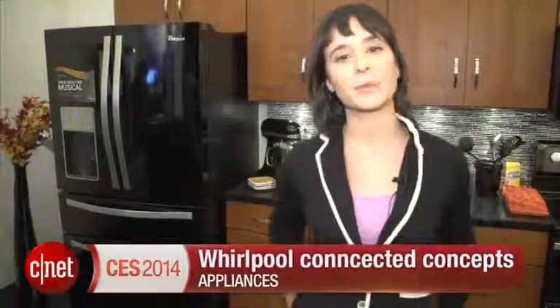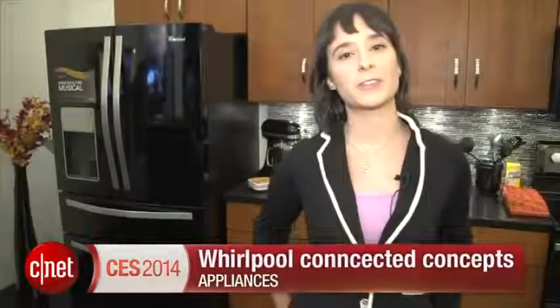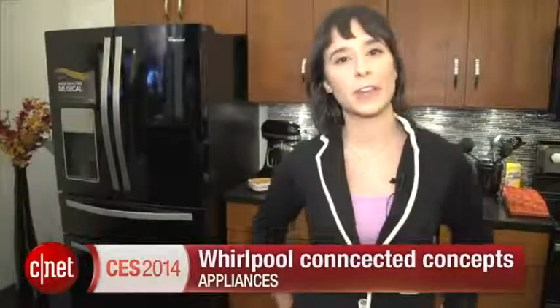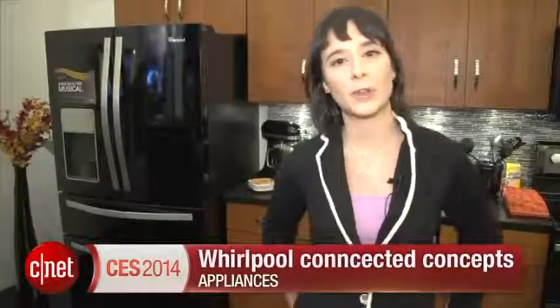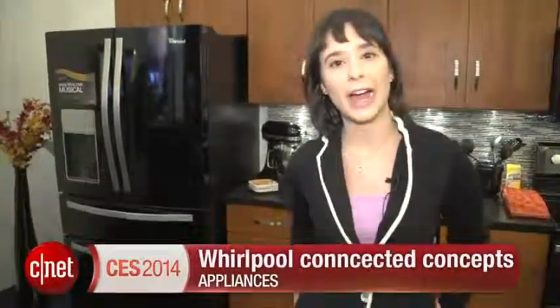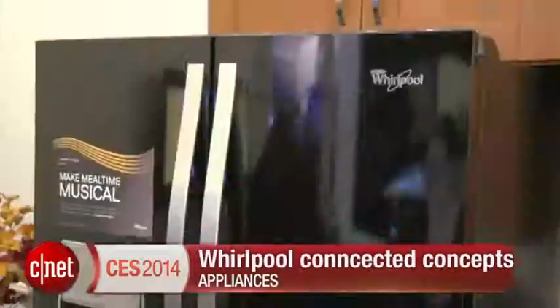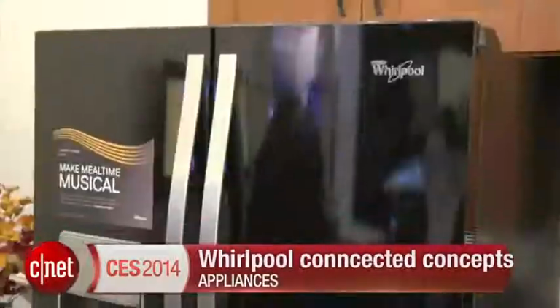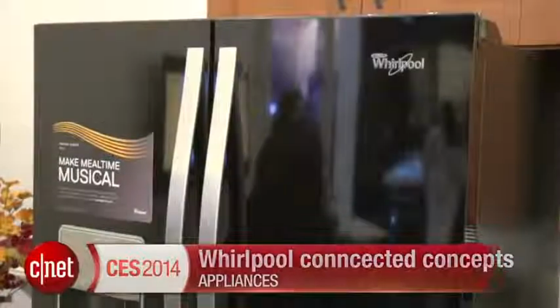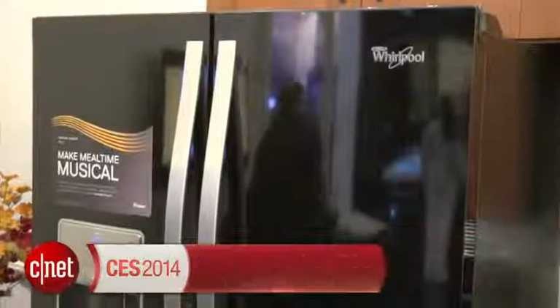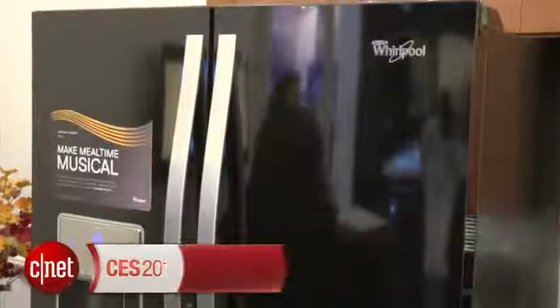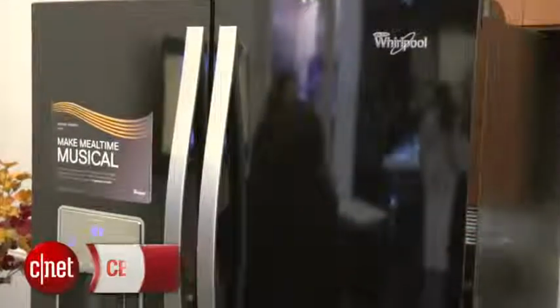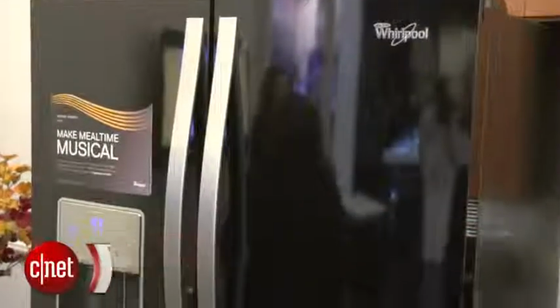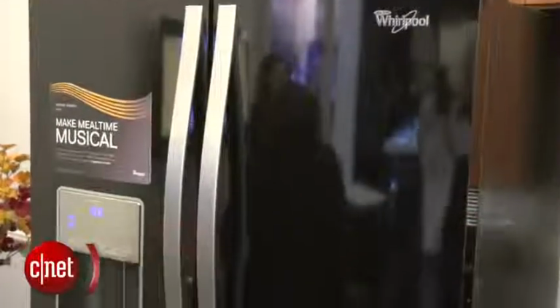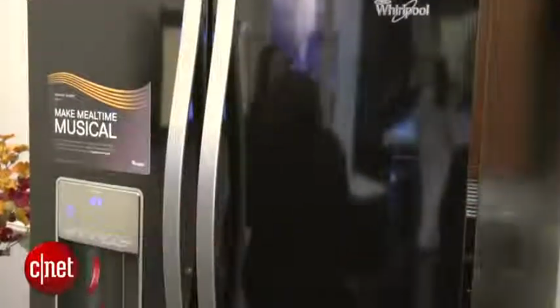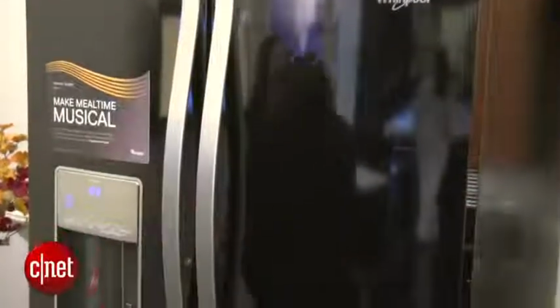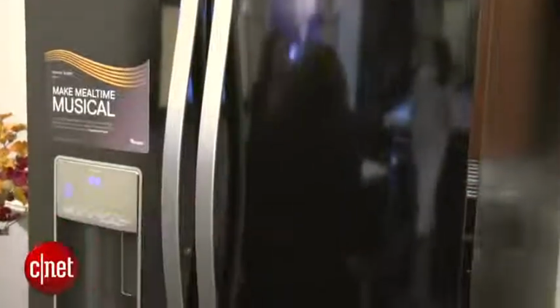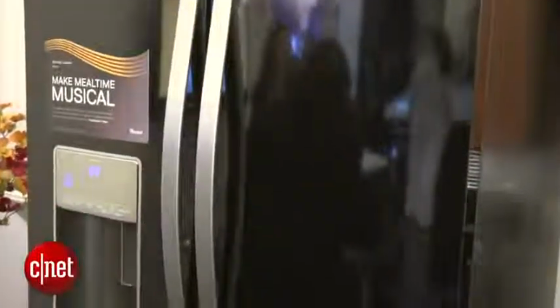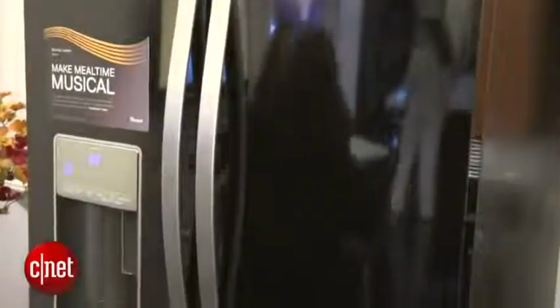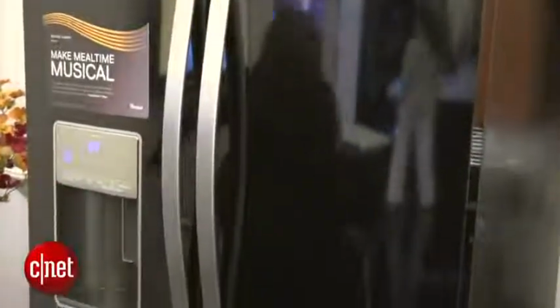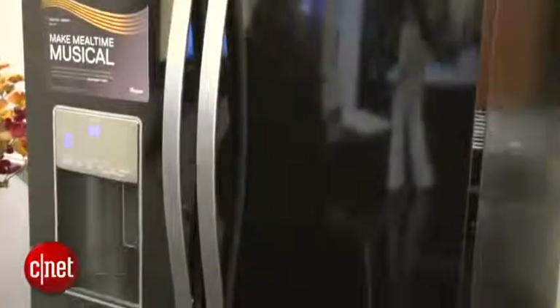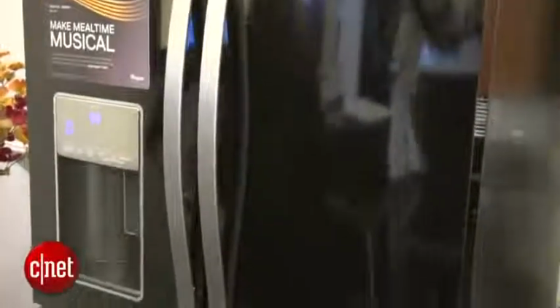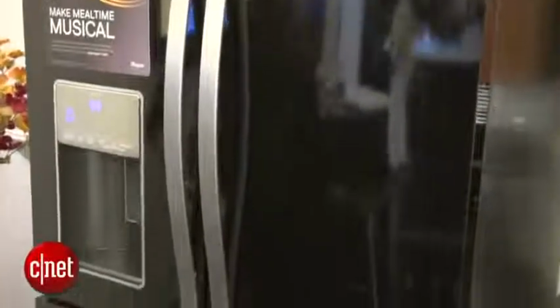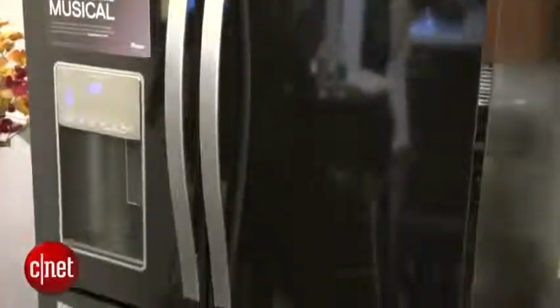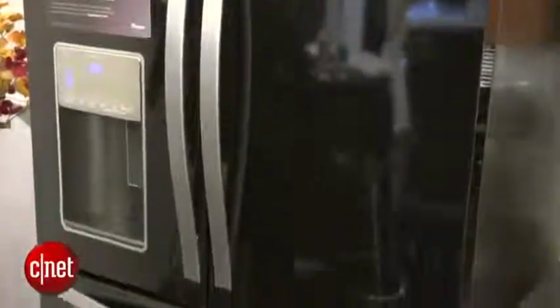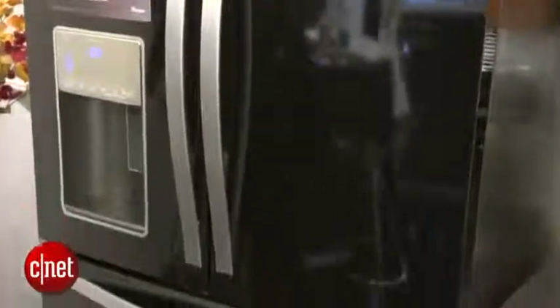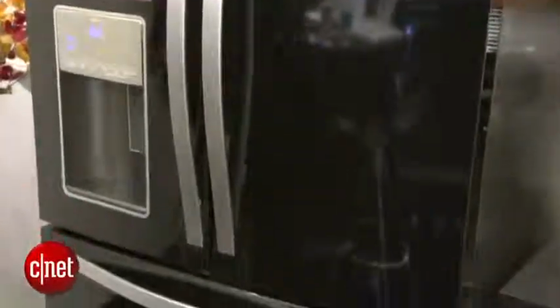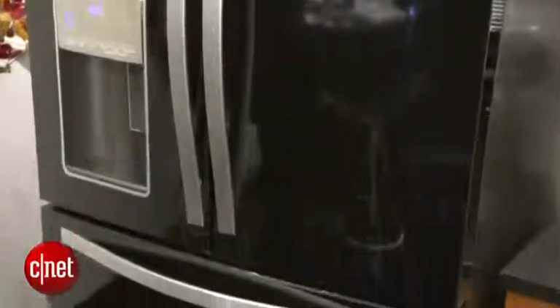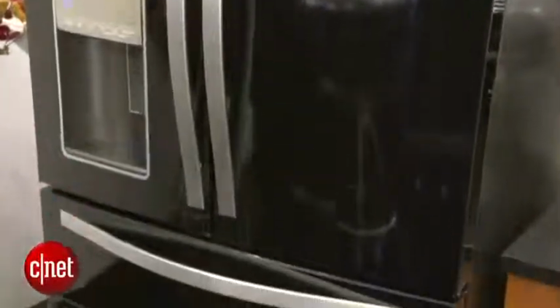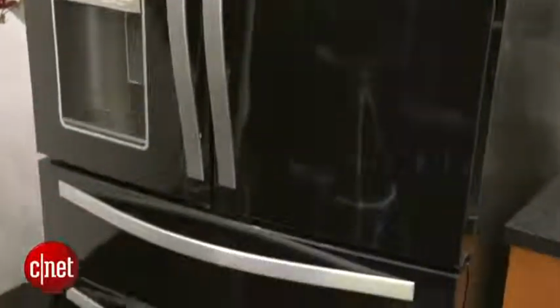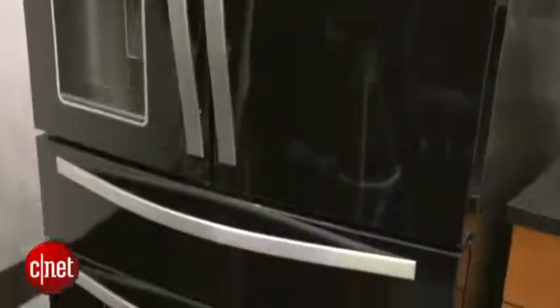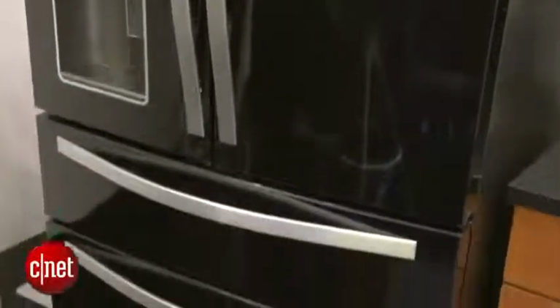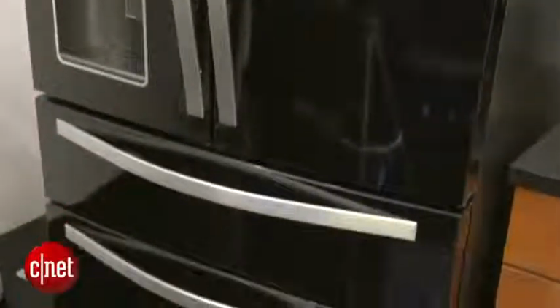It's going to be available at Lowe's pretty soon, and it's Bluetooth enabled, and that means that you can listen to music in your kitchen.